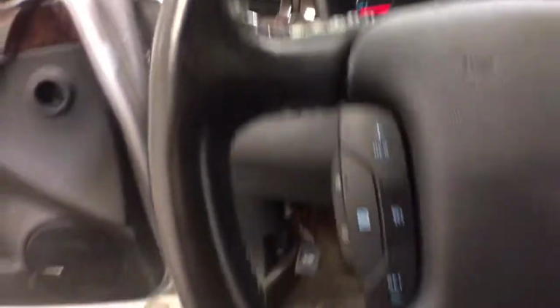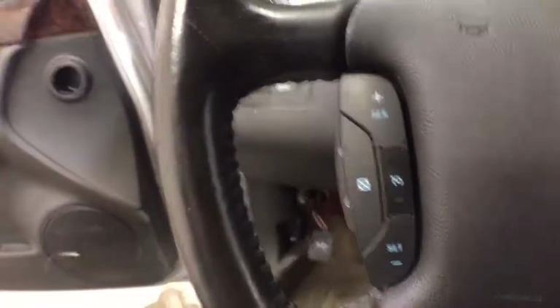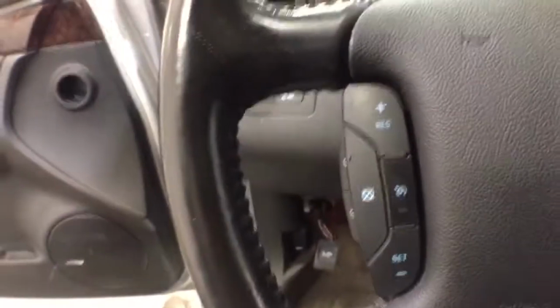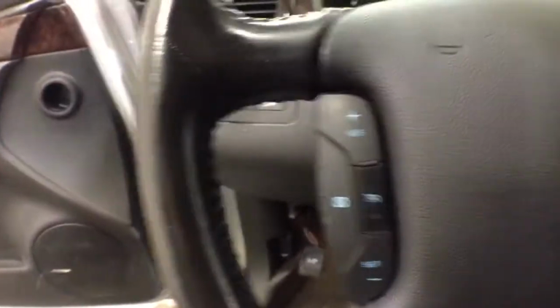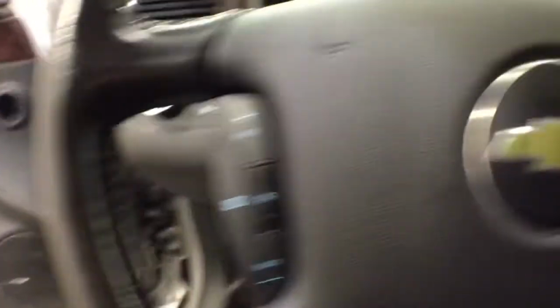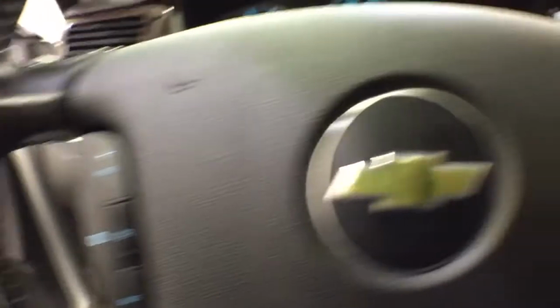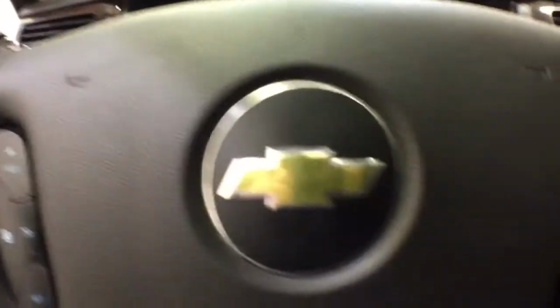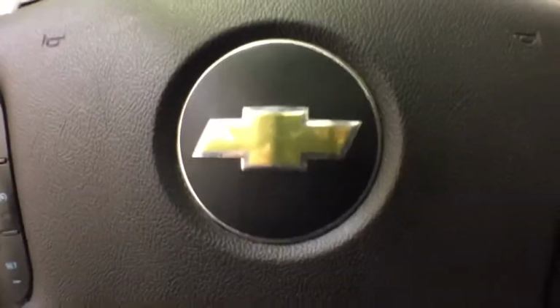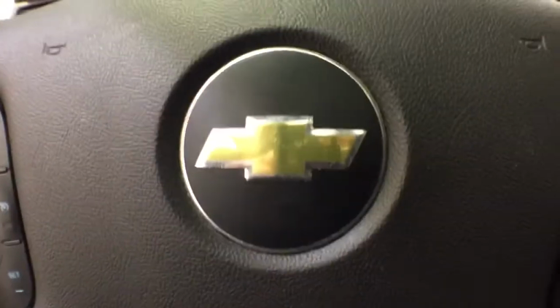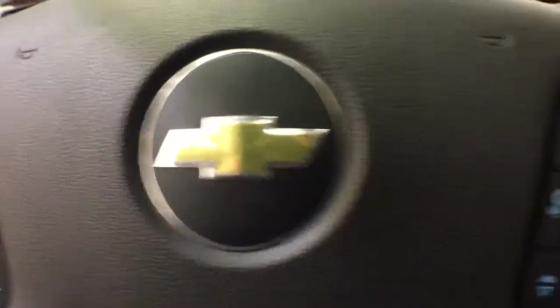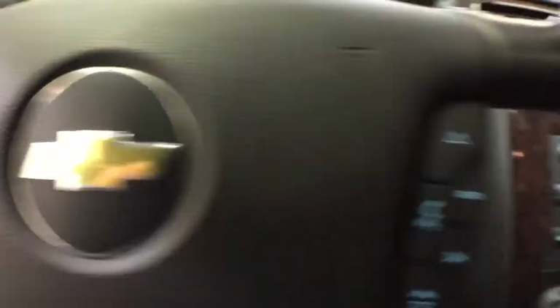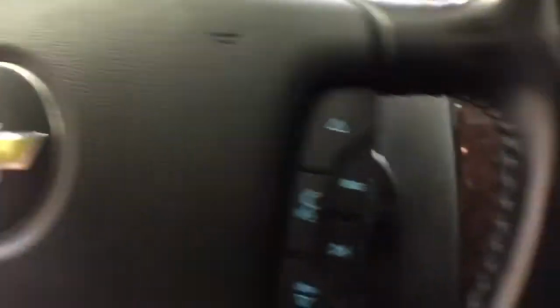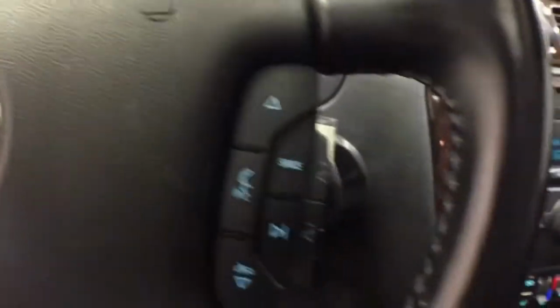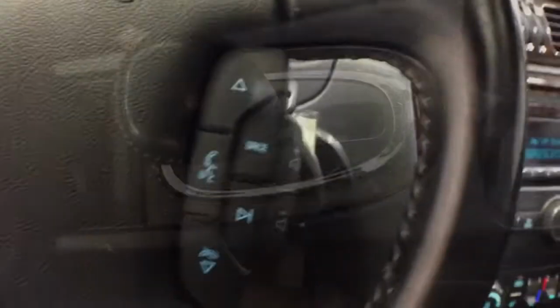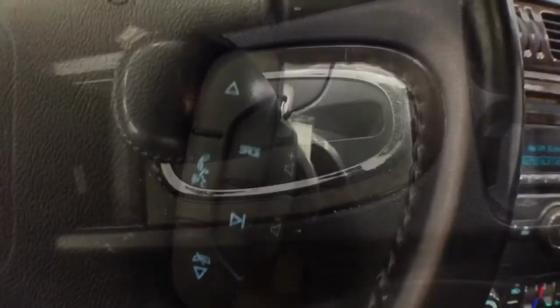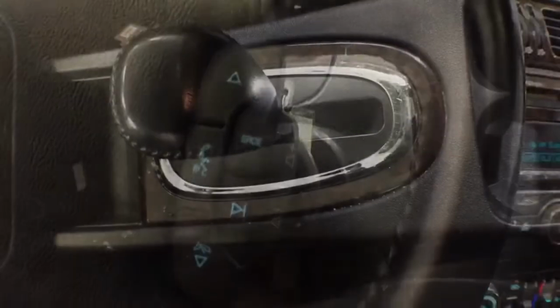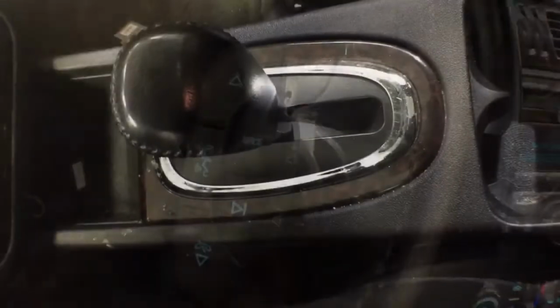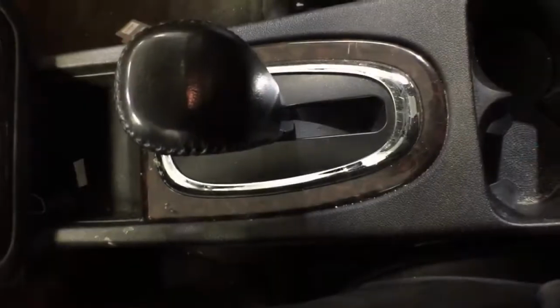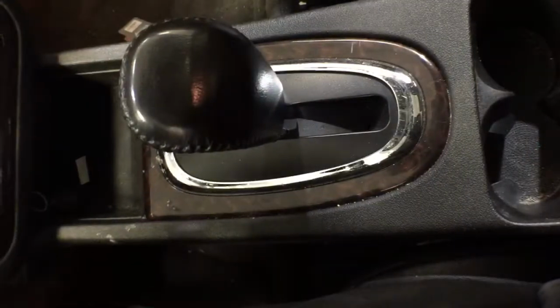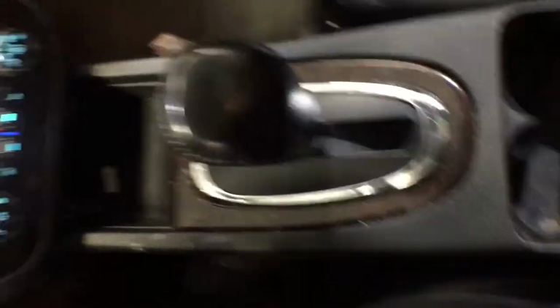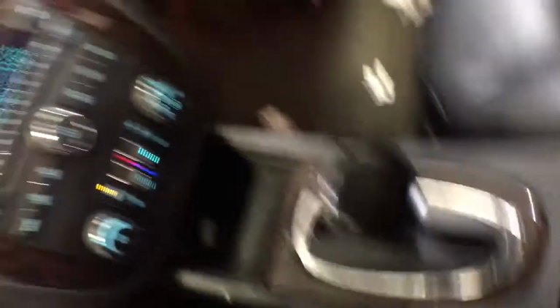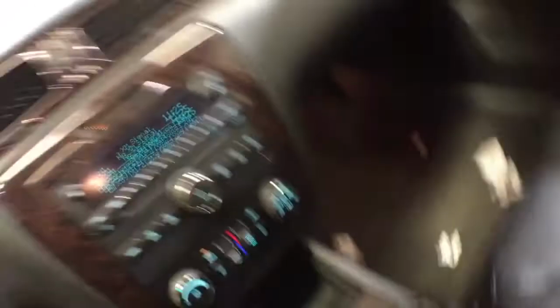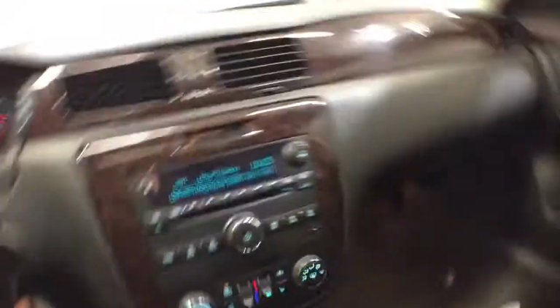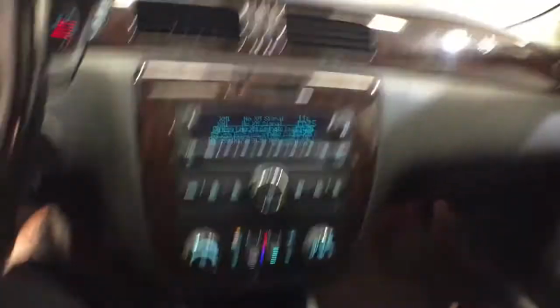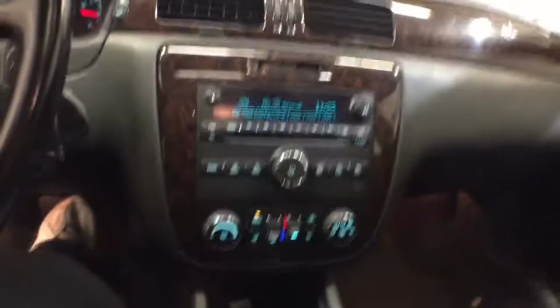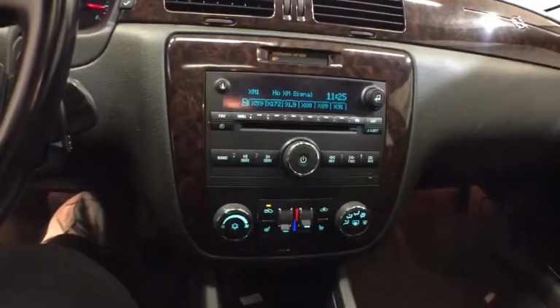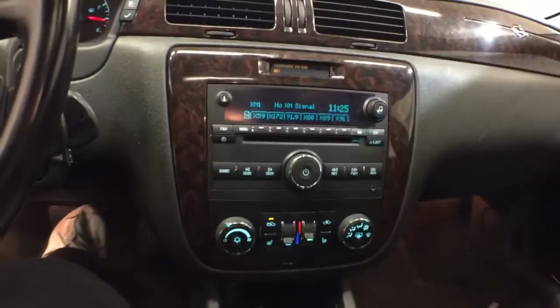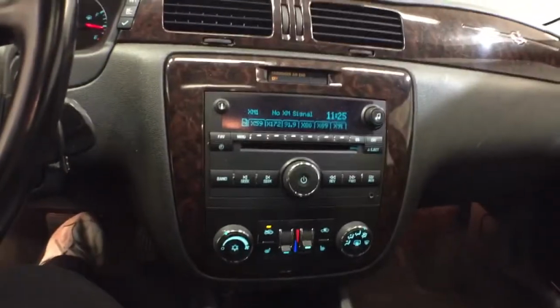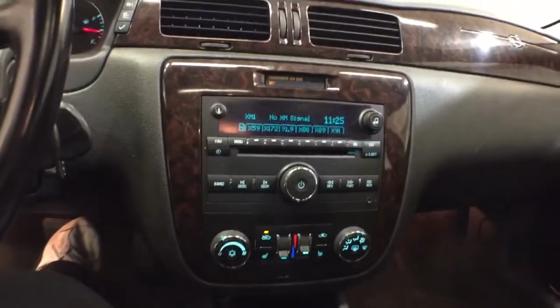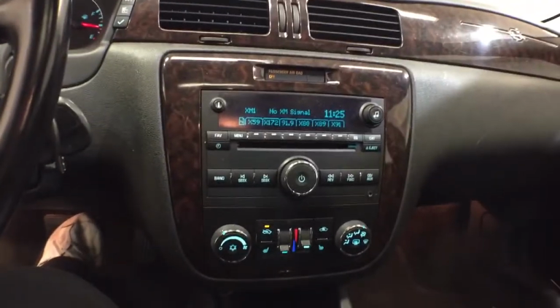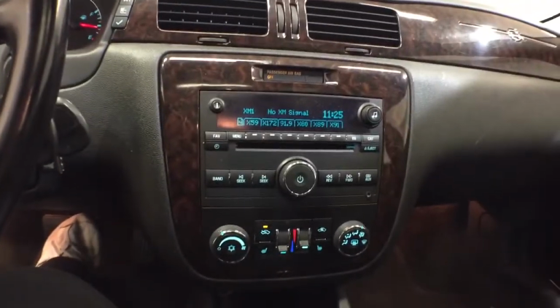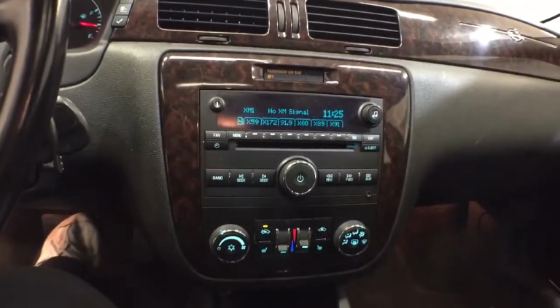Your family will love its spaciousness and amenities. You will love its power and style. Get into the Impala today.